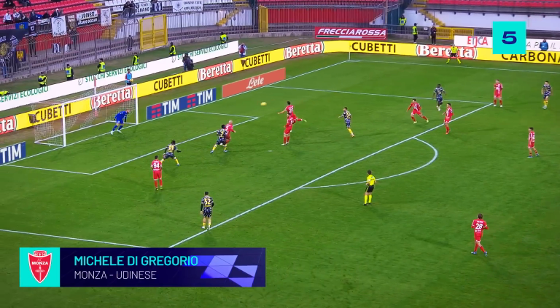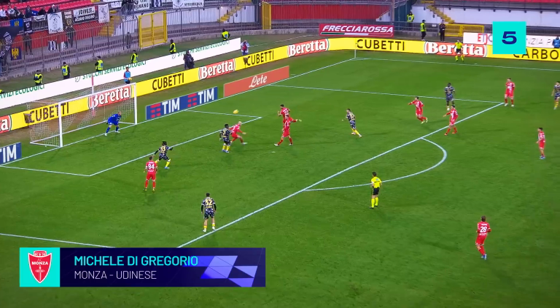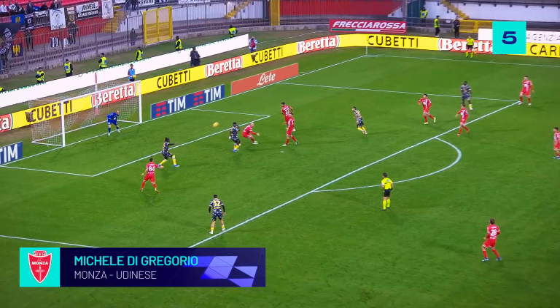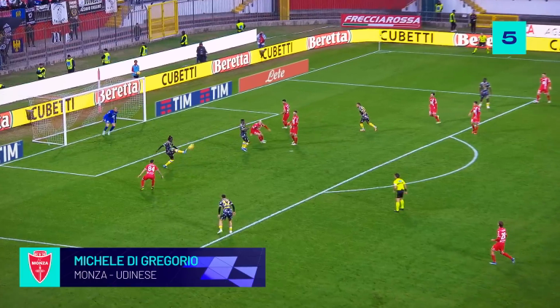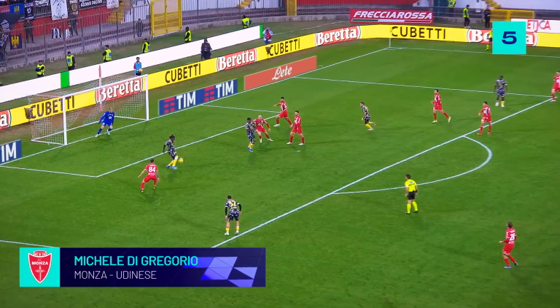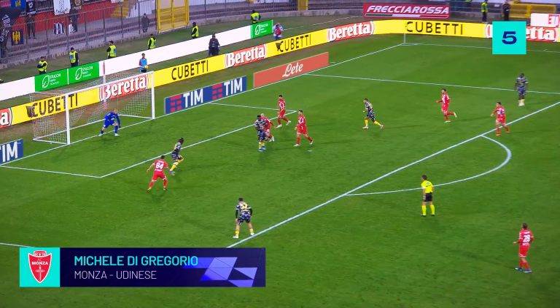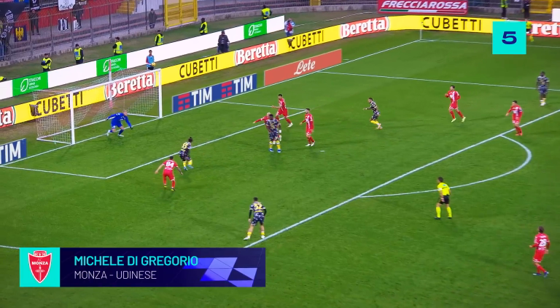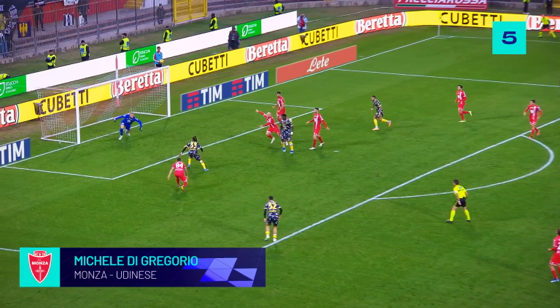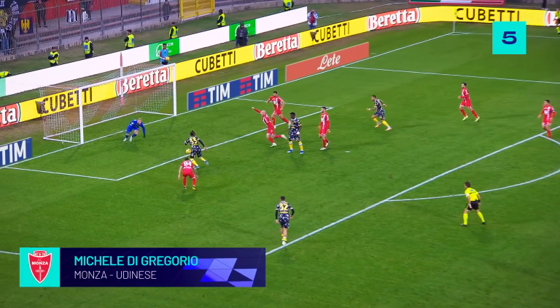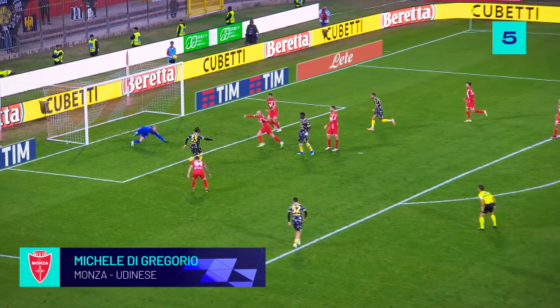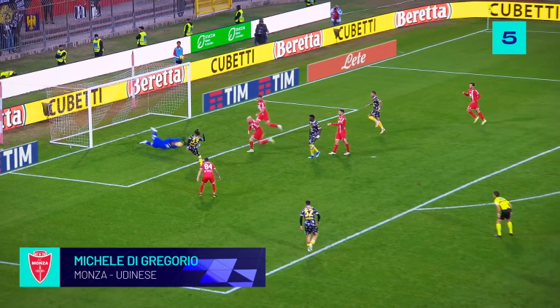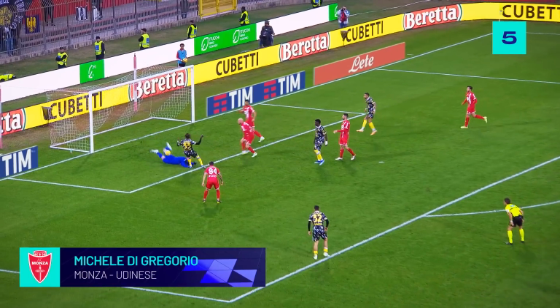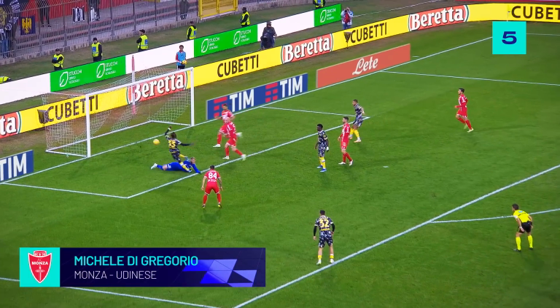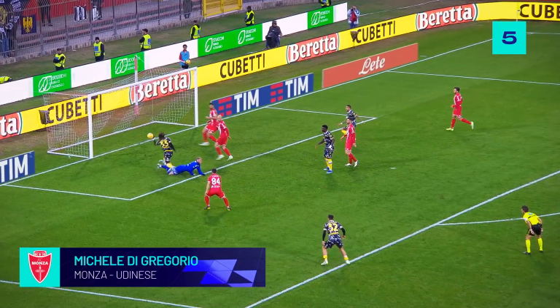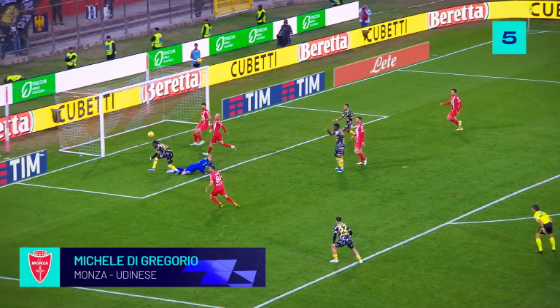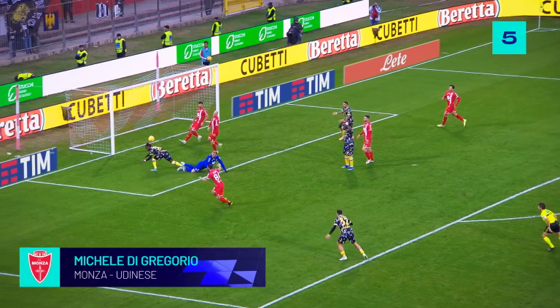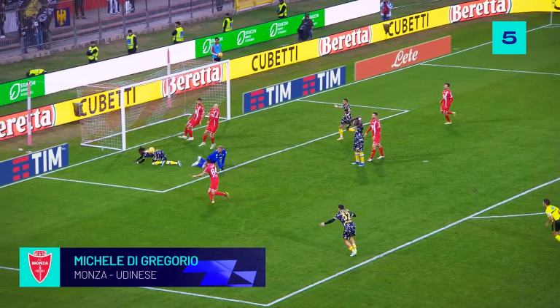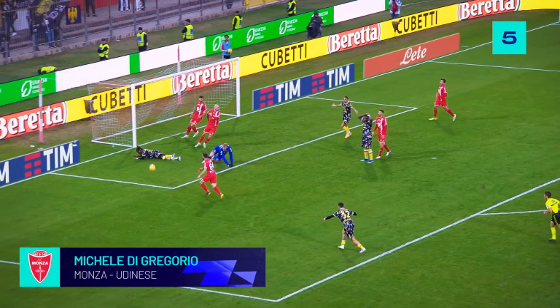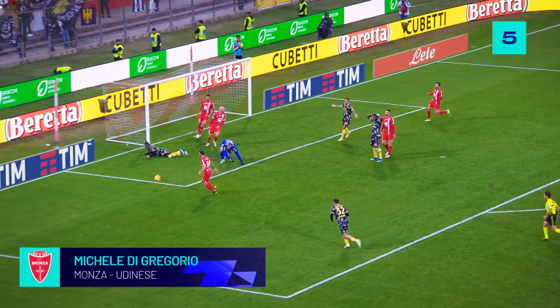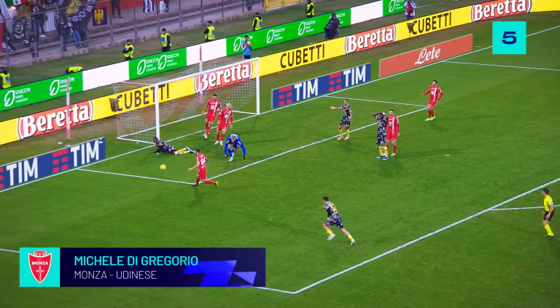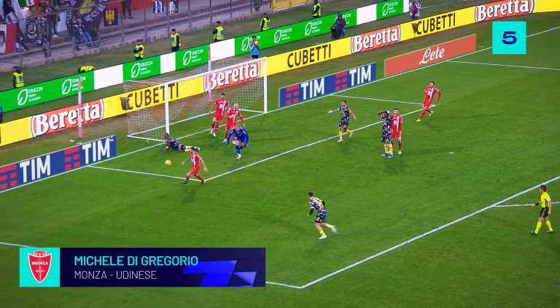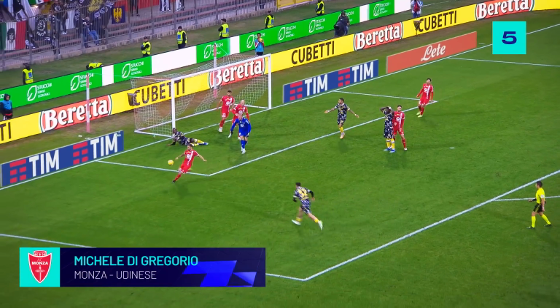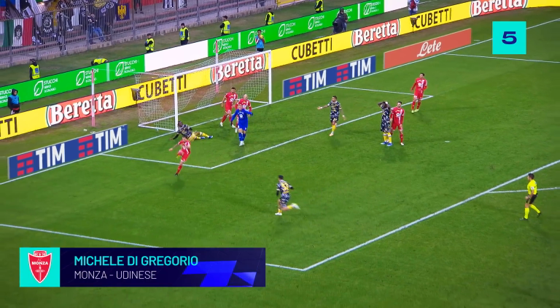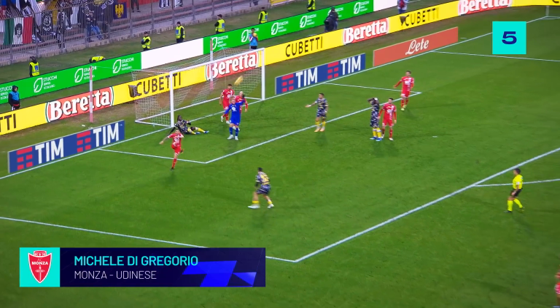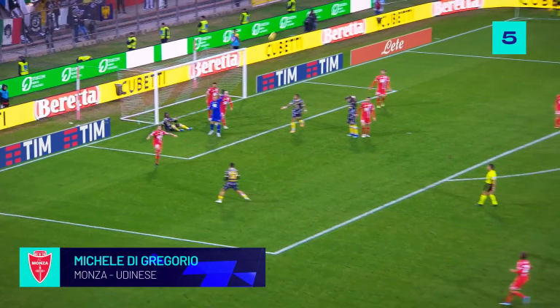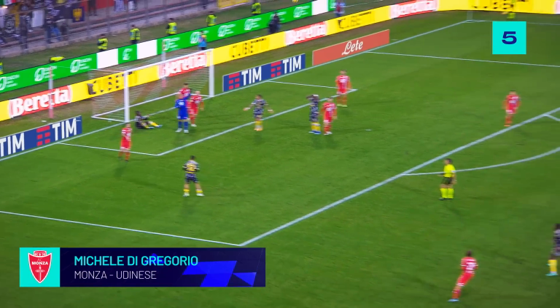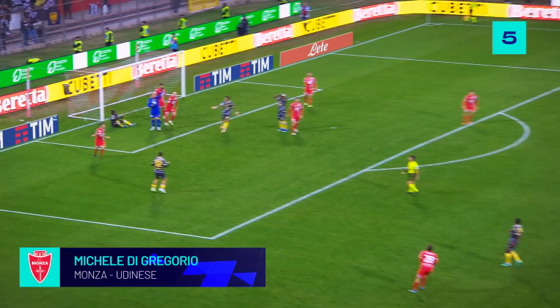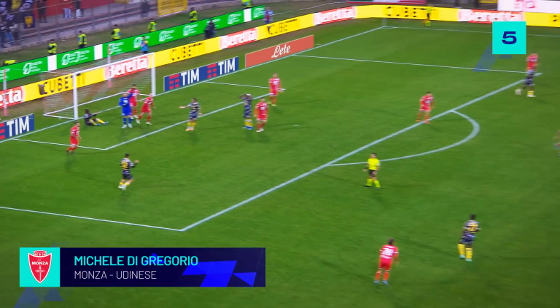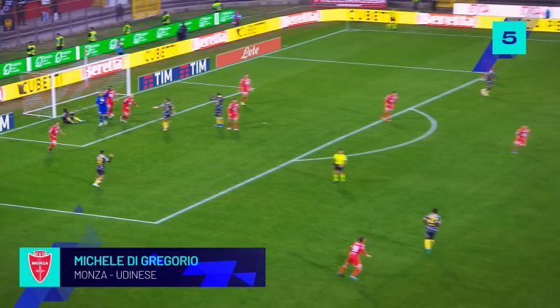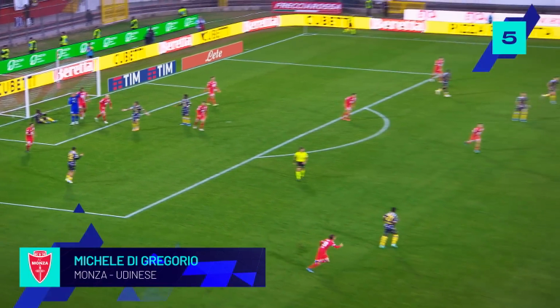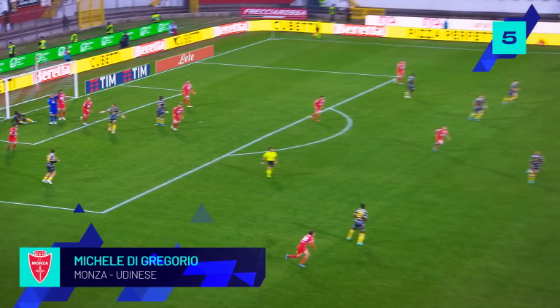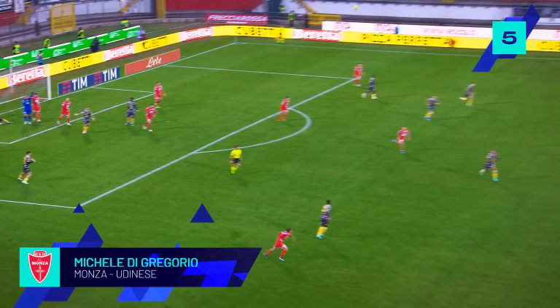Decent cross by Perez, brought down by Zamora, and that is excellent by Di Gregorio.